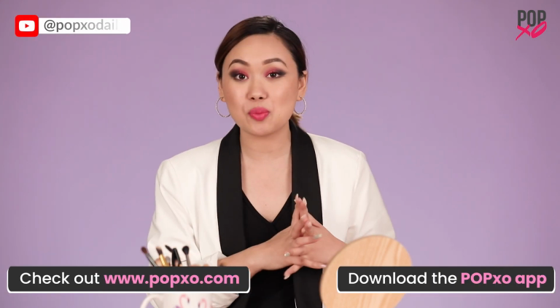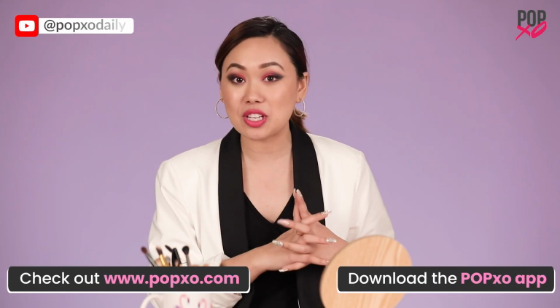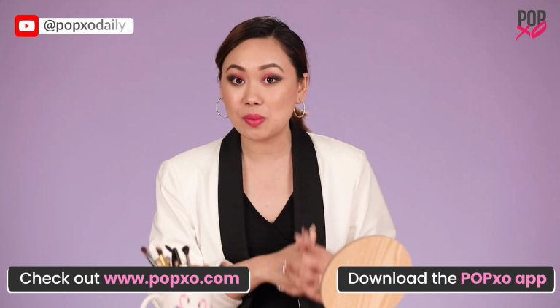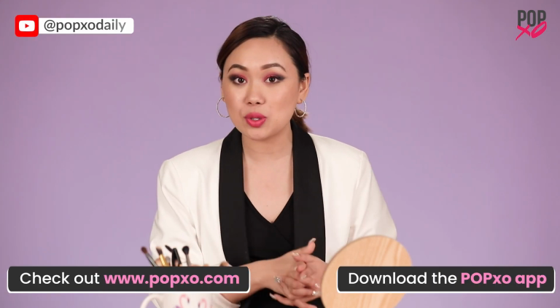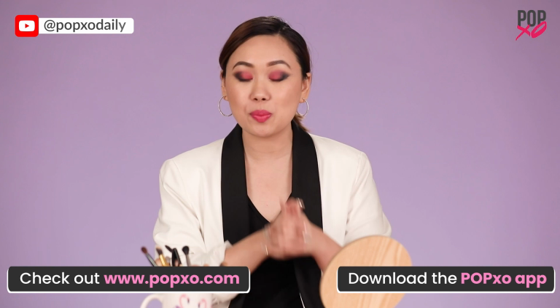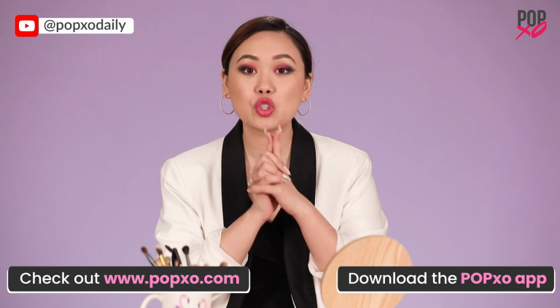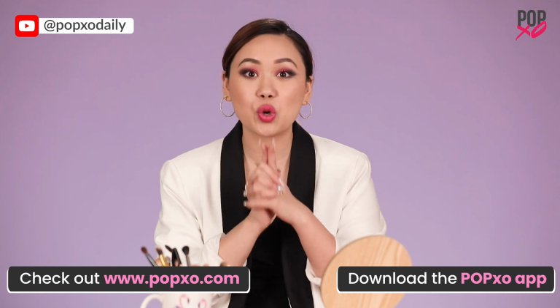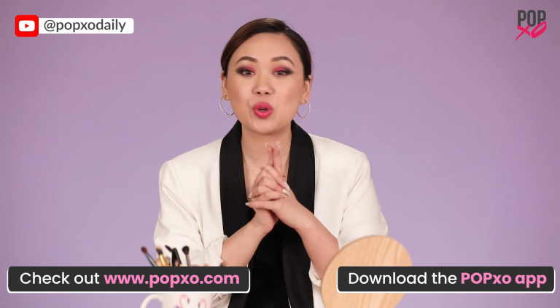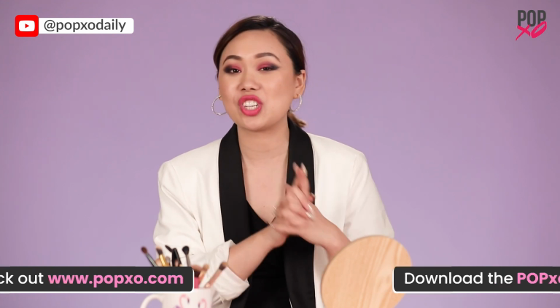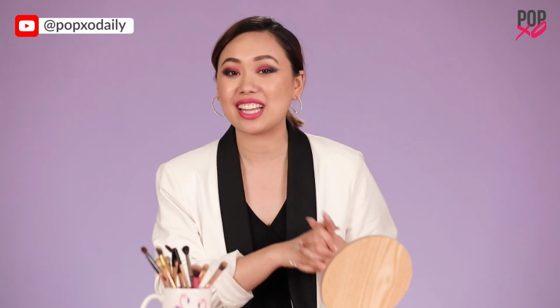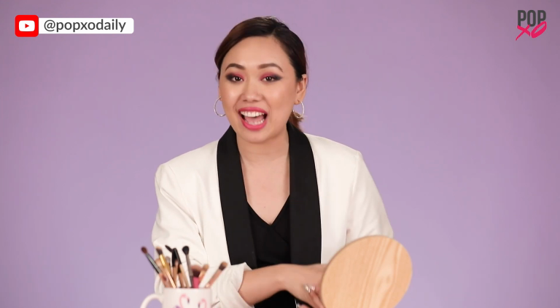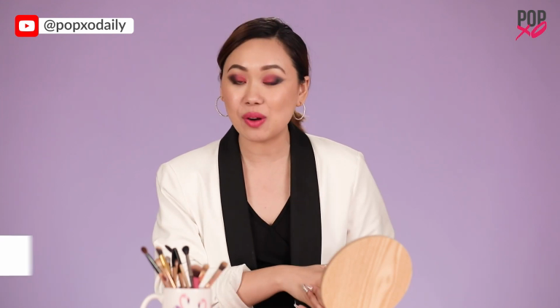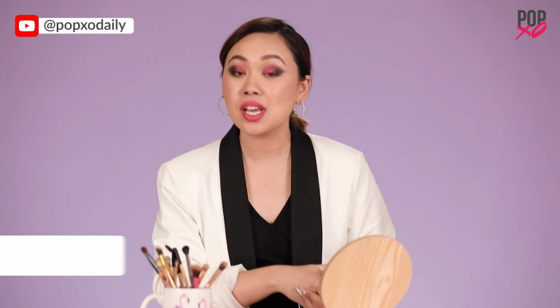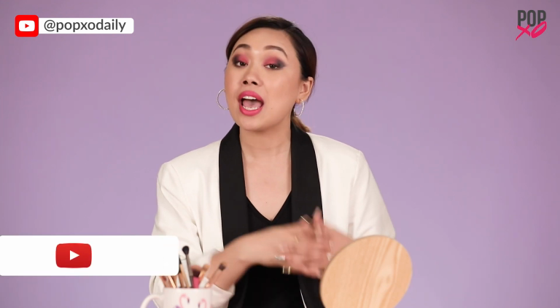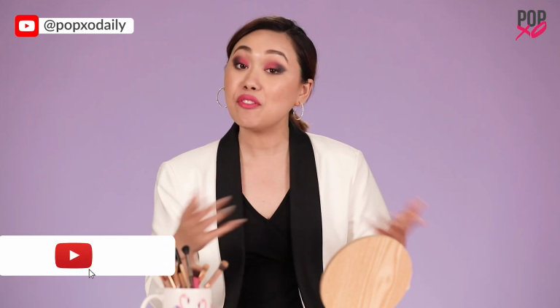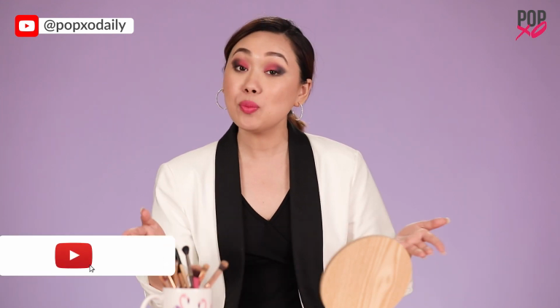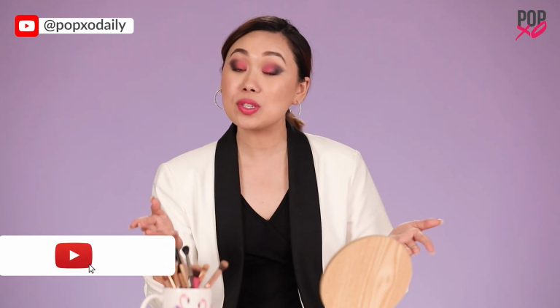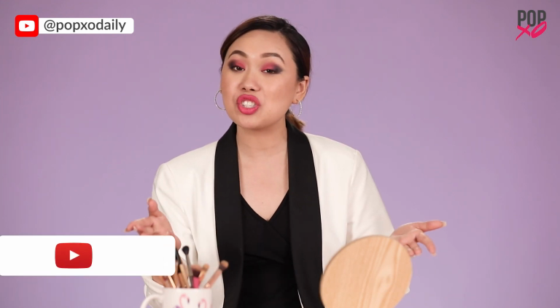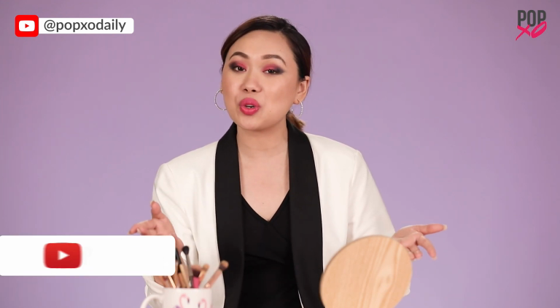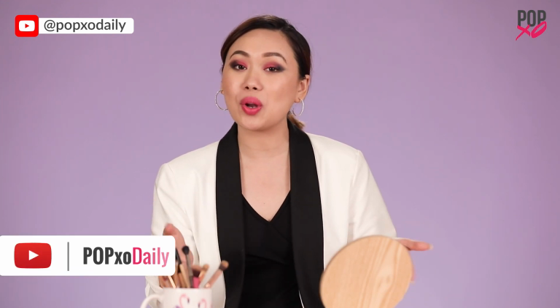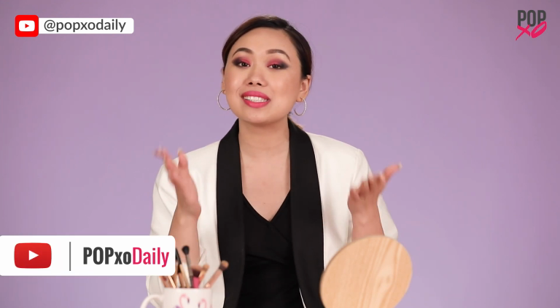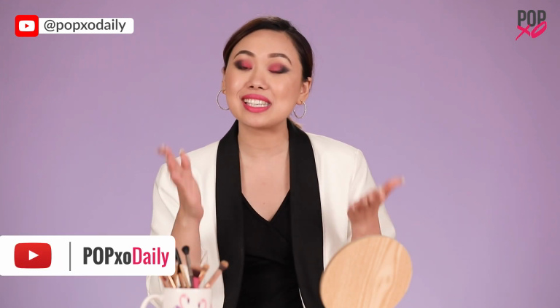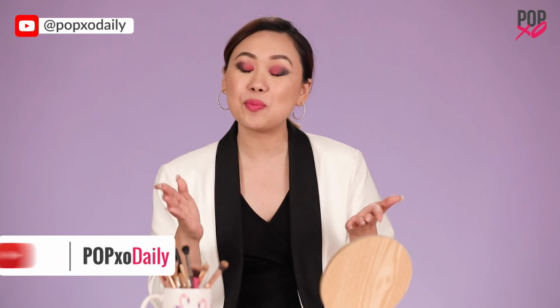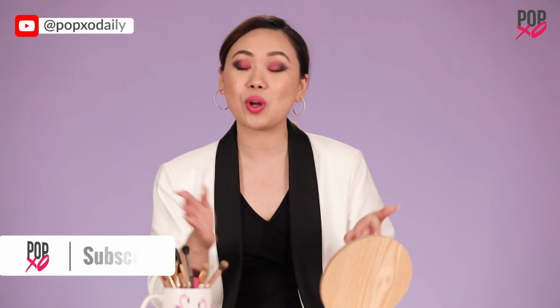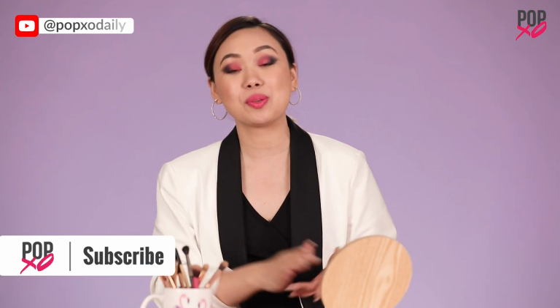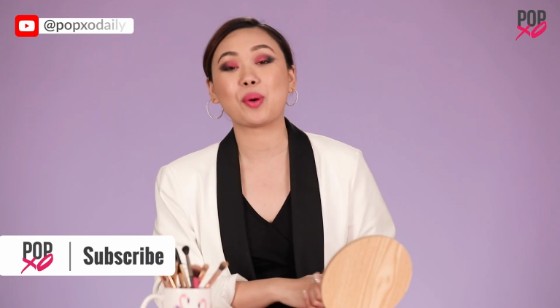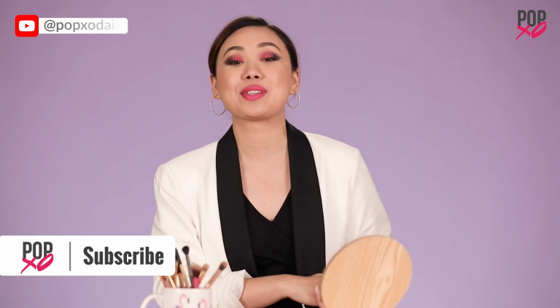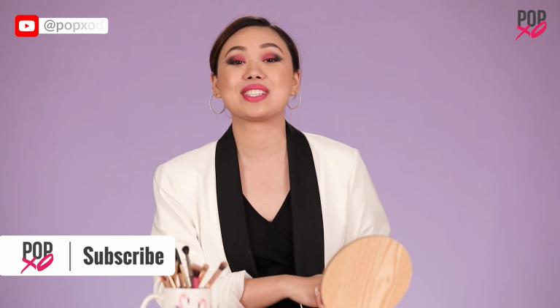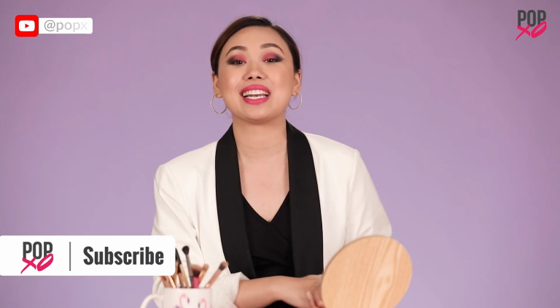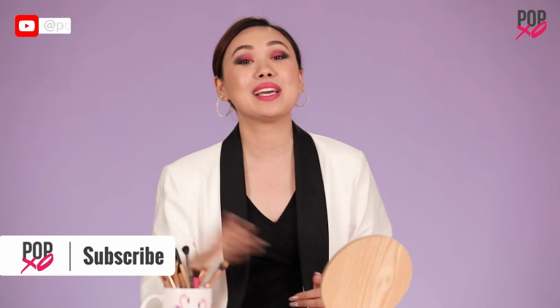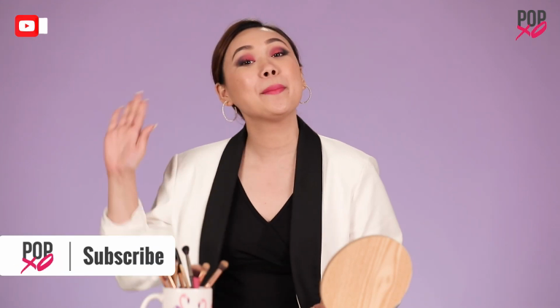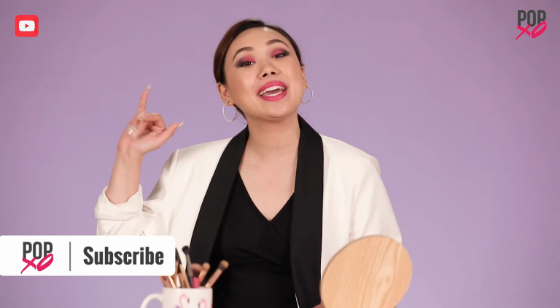And for more such tutorials, keep watching PopXer Daily. Bye!